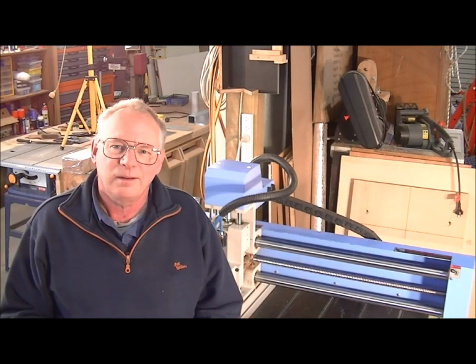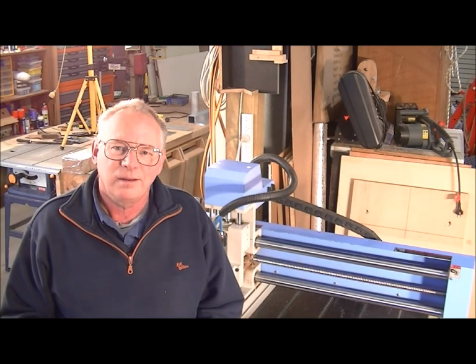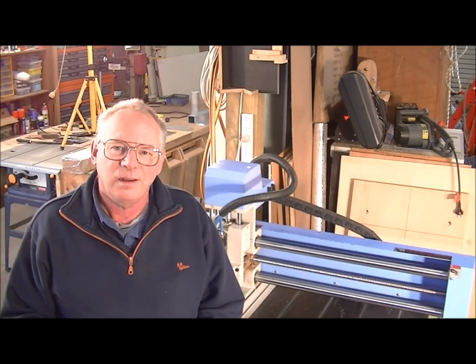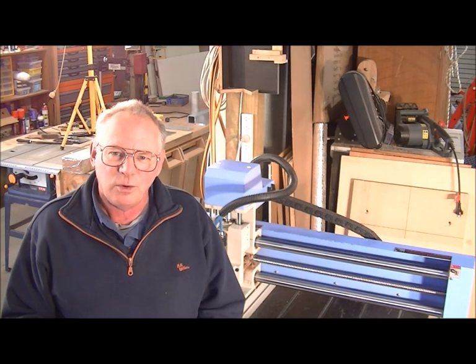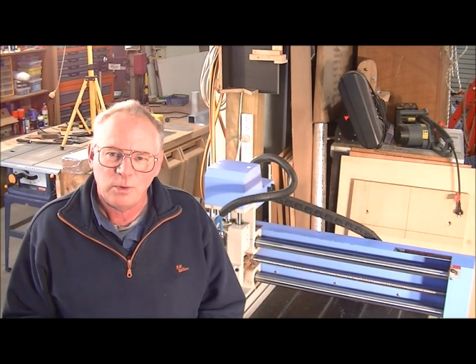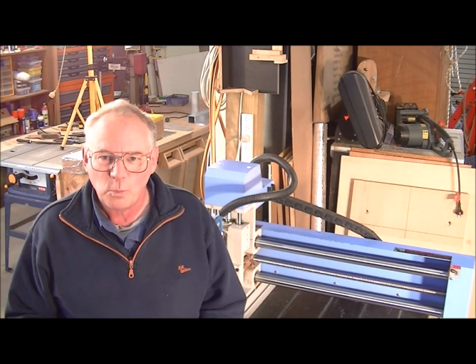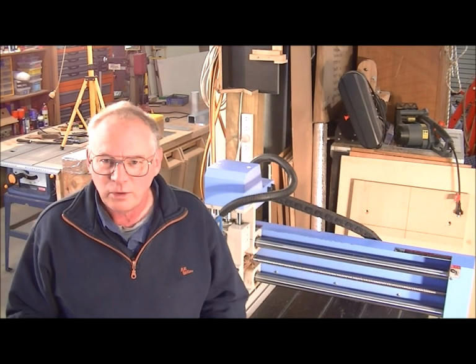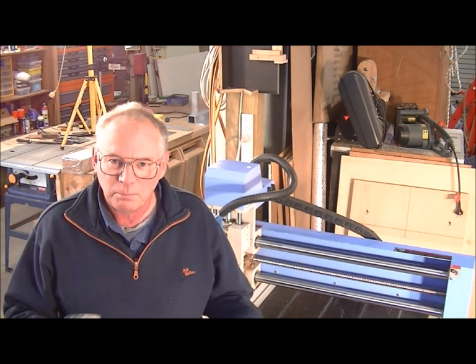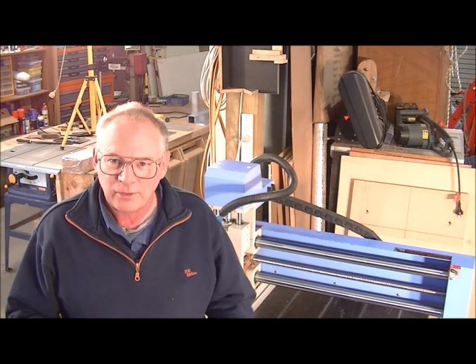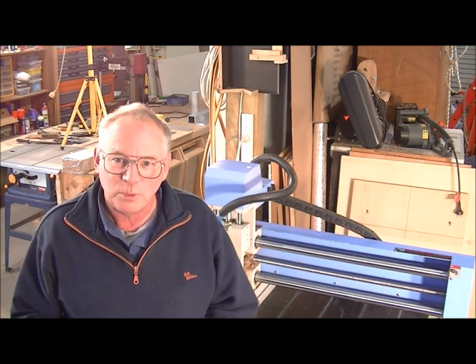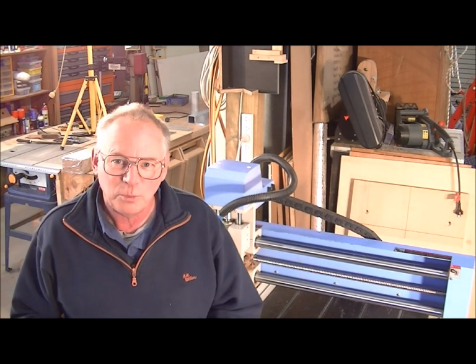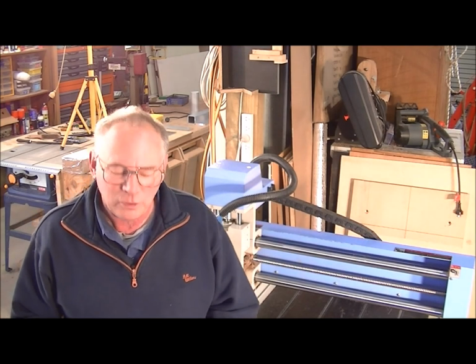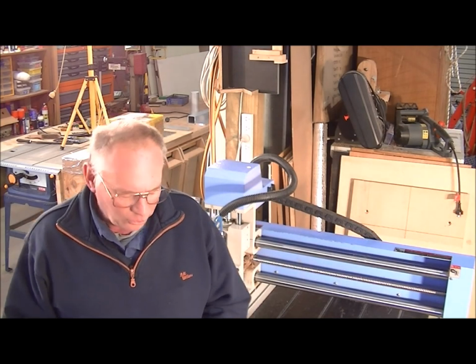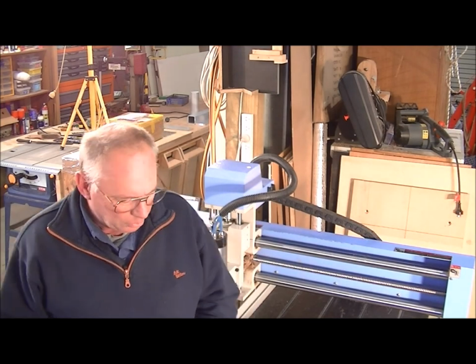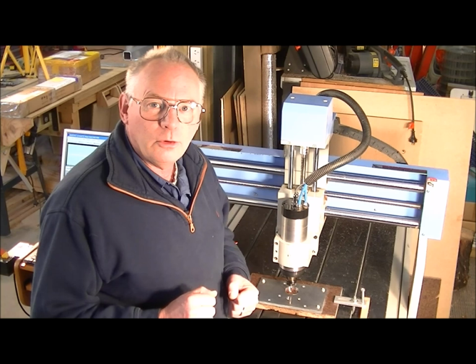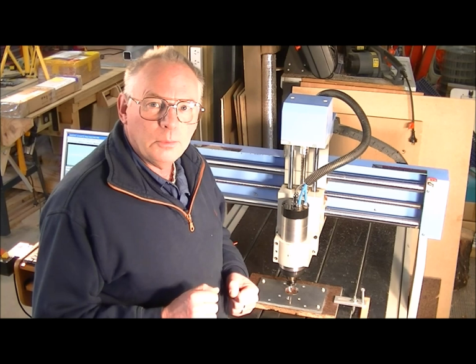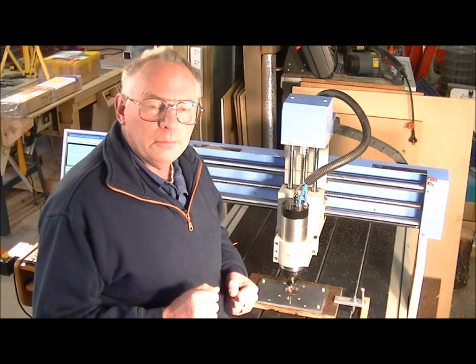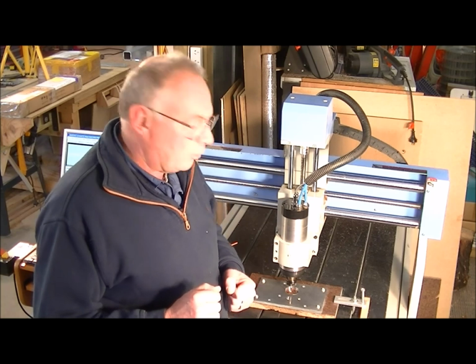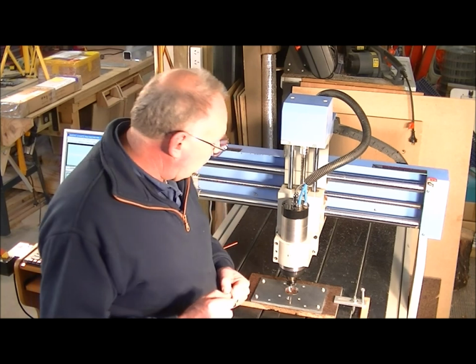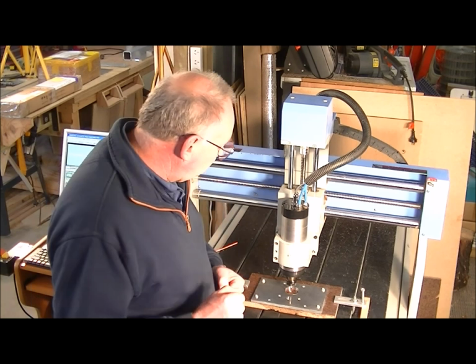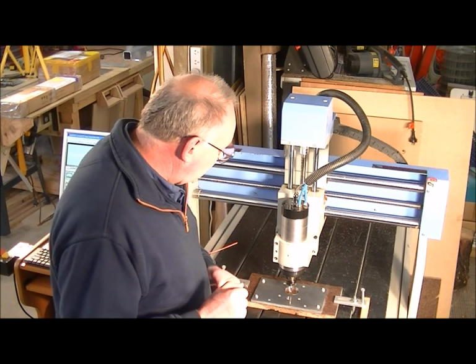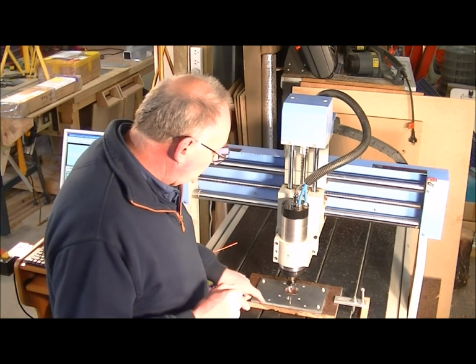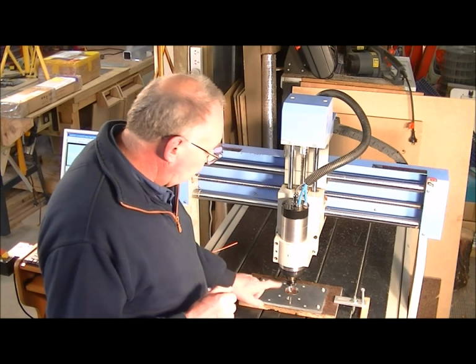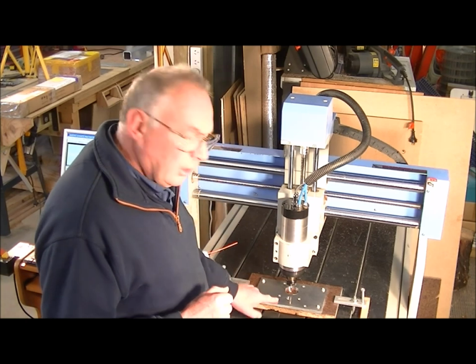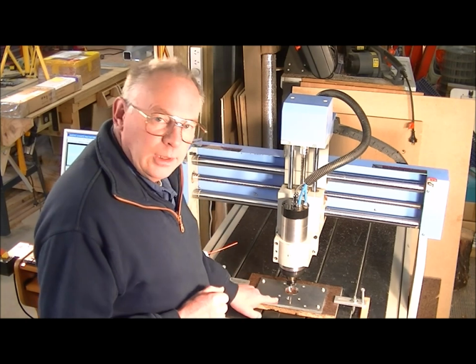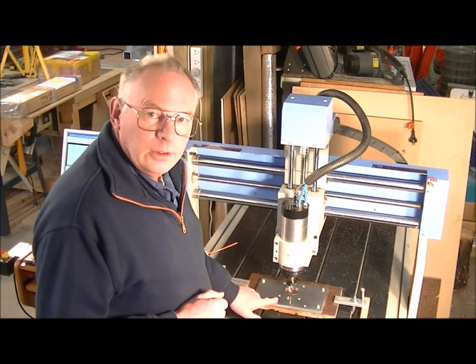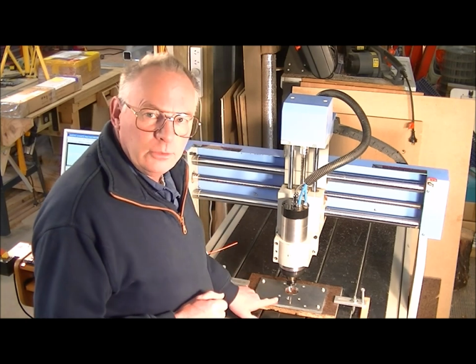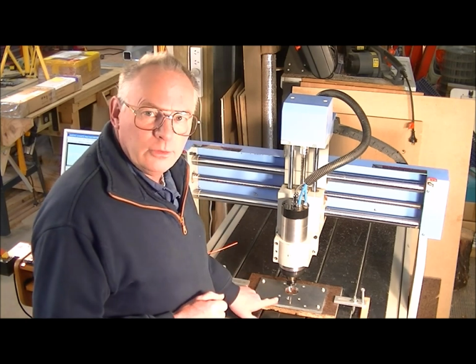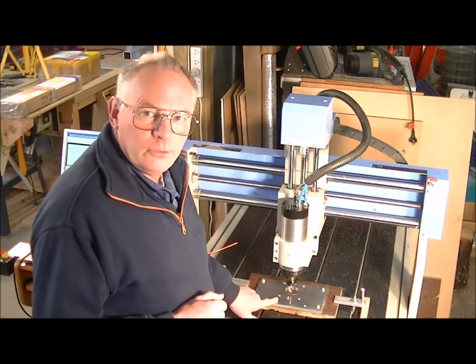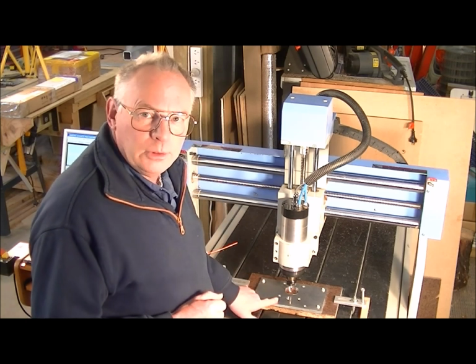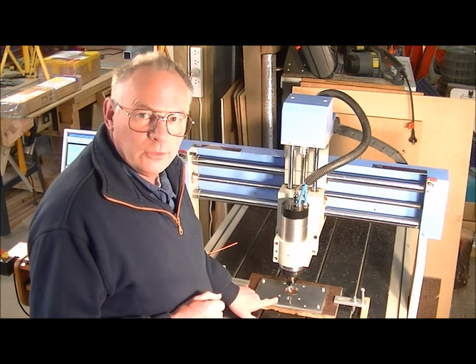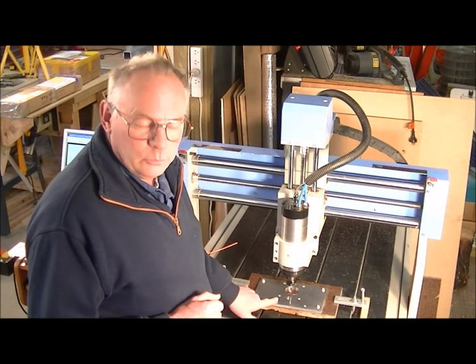Hello and welcome back to my workshop. We'll crack on then — we'll cut this piece out.